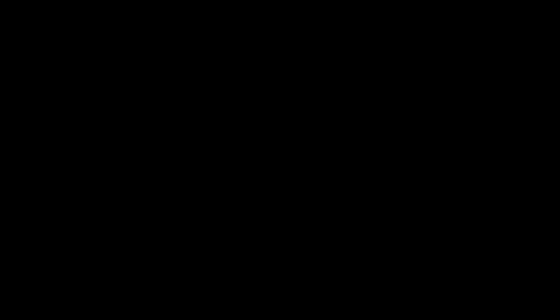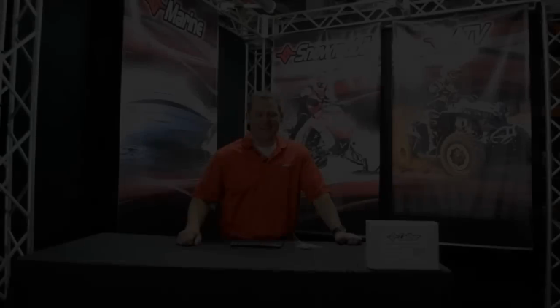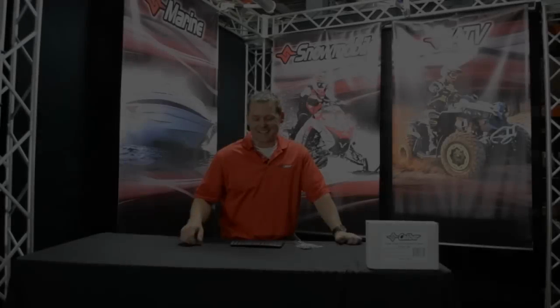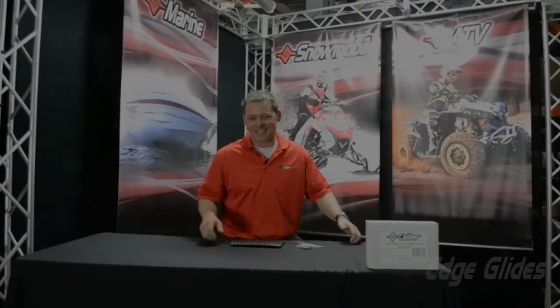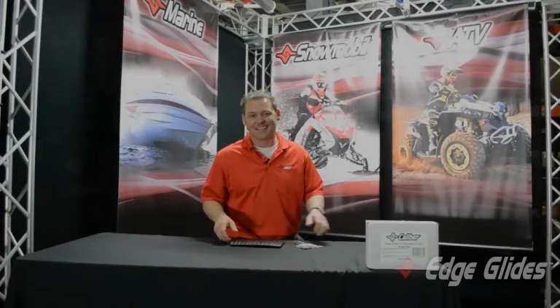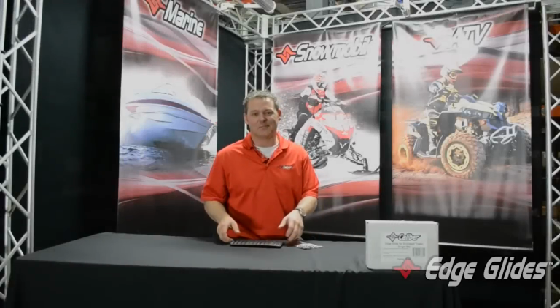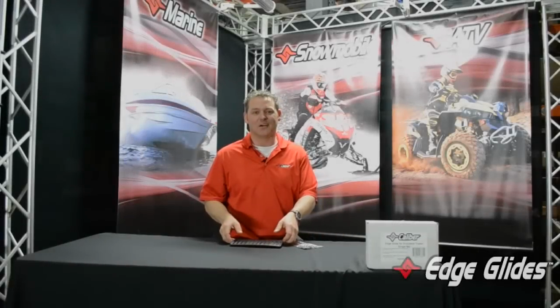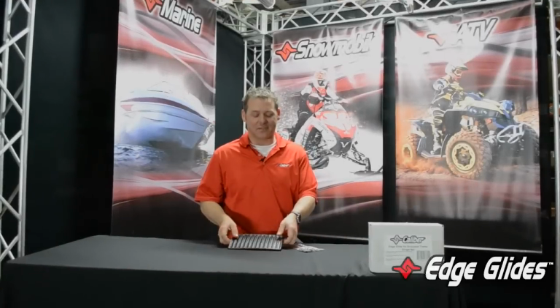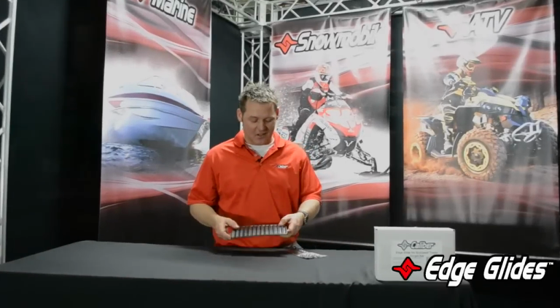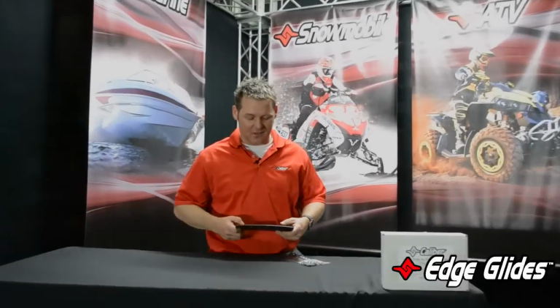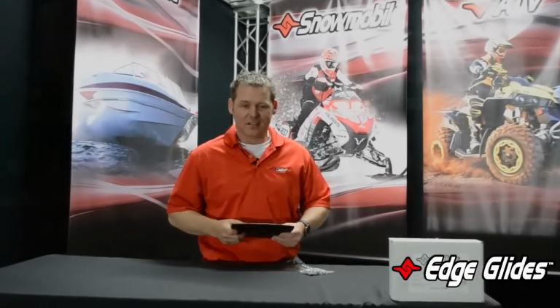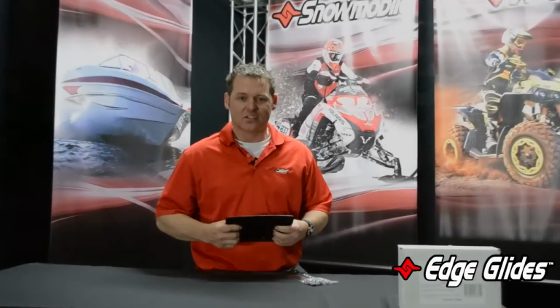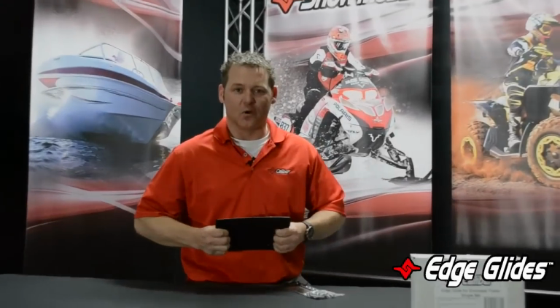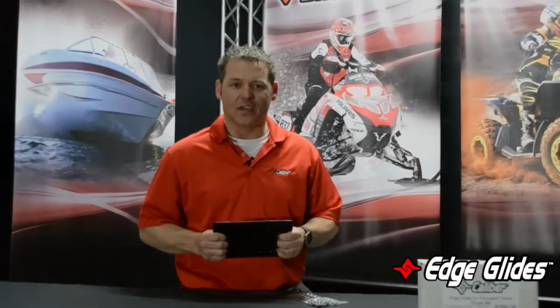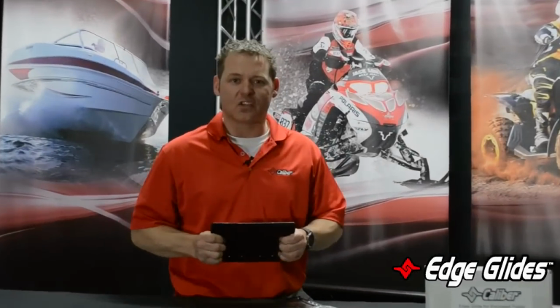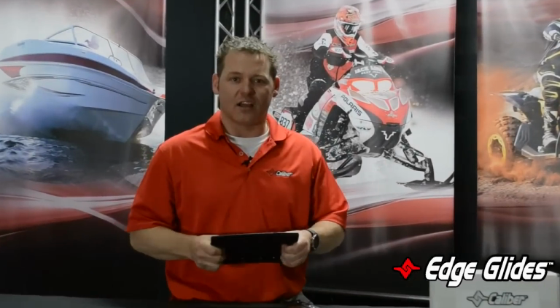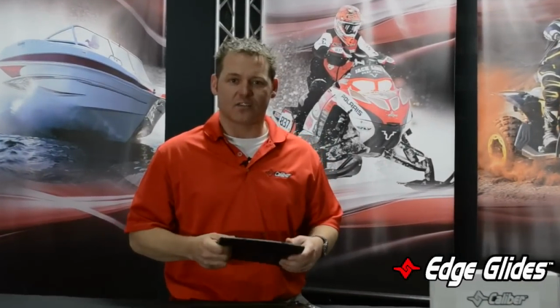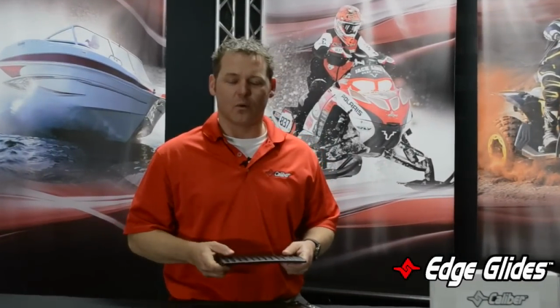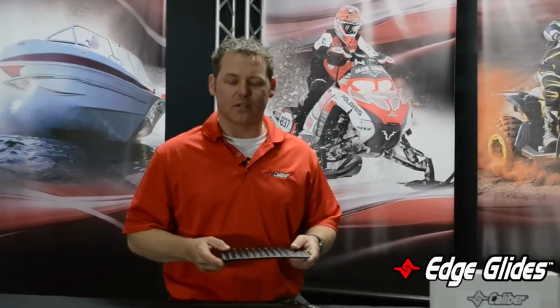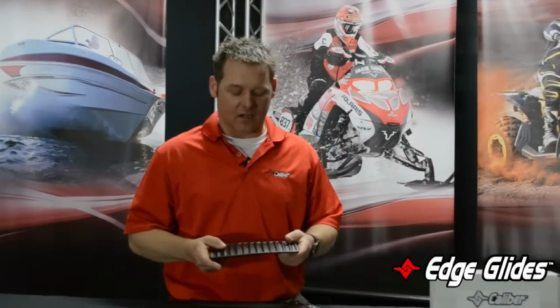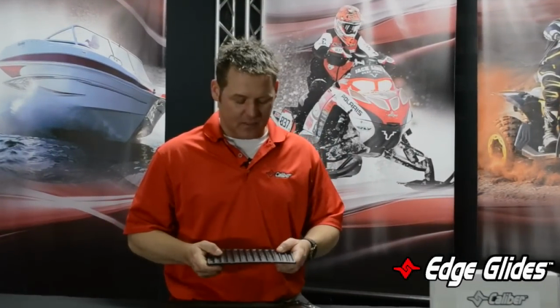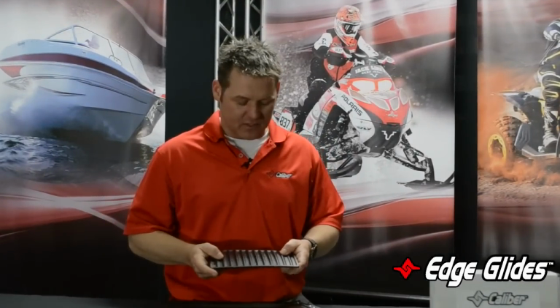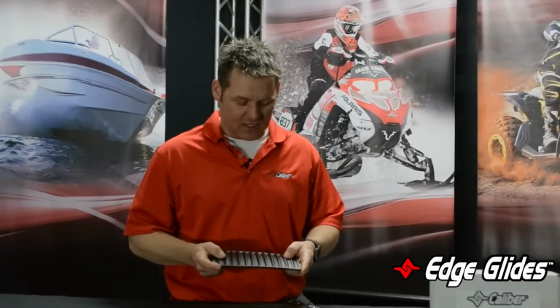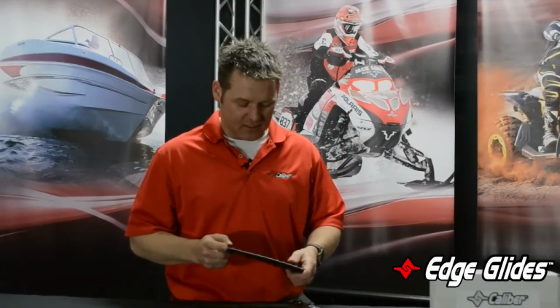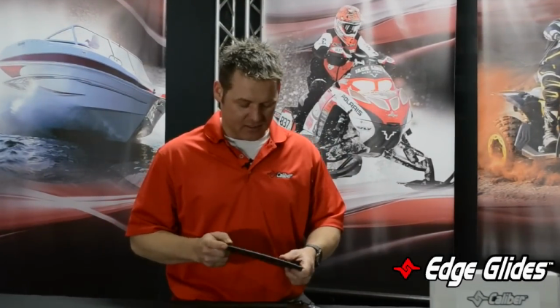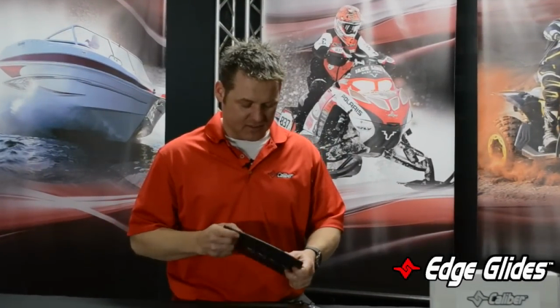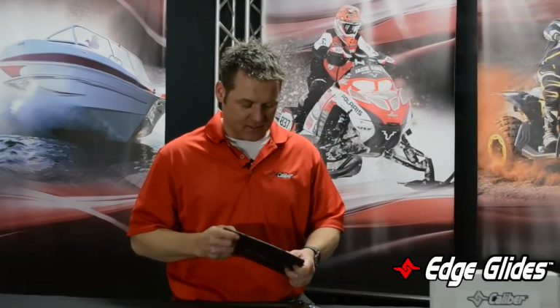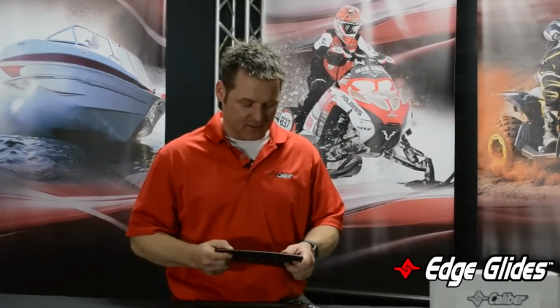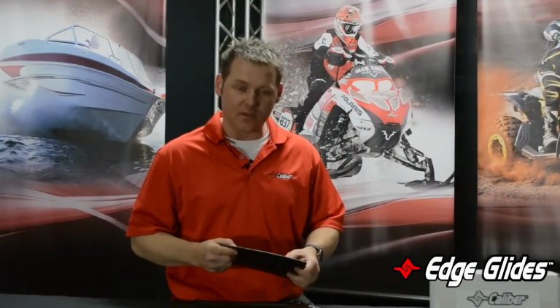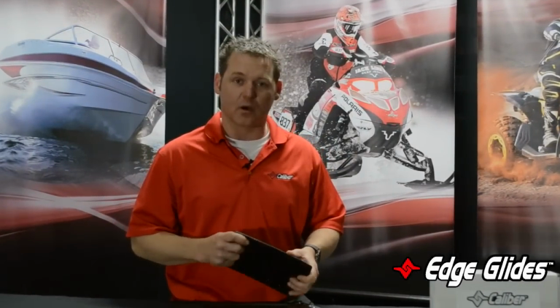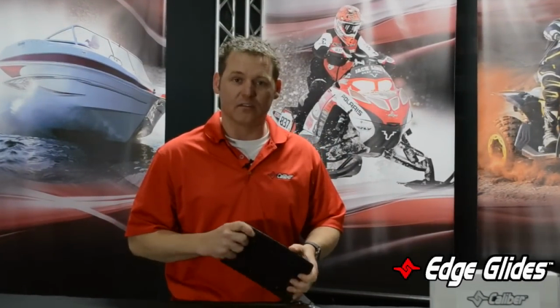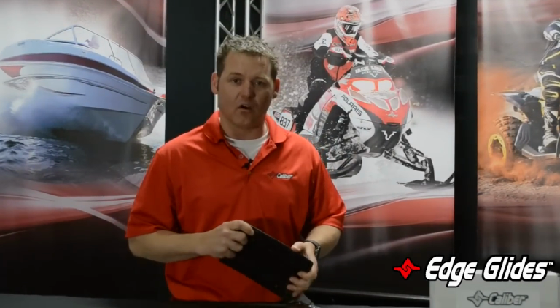Back at you again here, Paul with Caliber. So the Edge Glide — what we want to talk about today is how this part evolved.